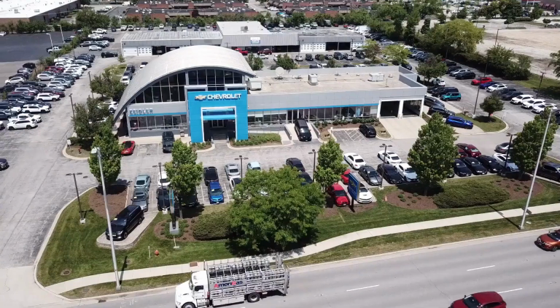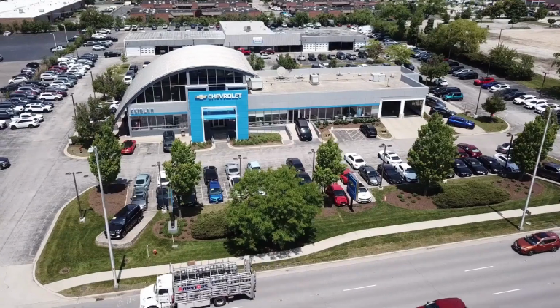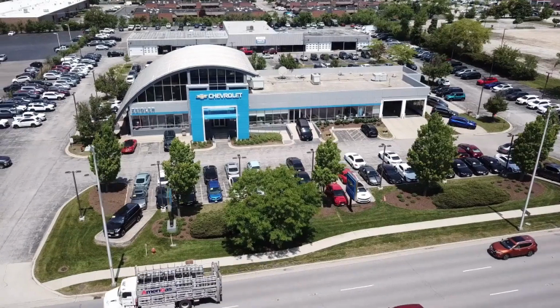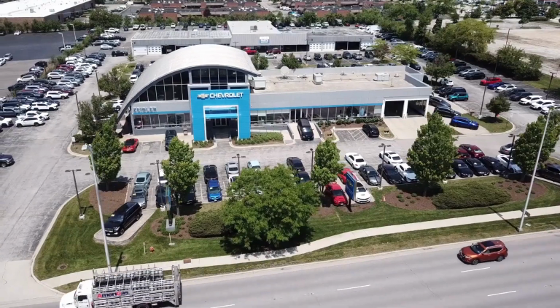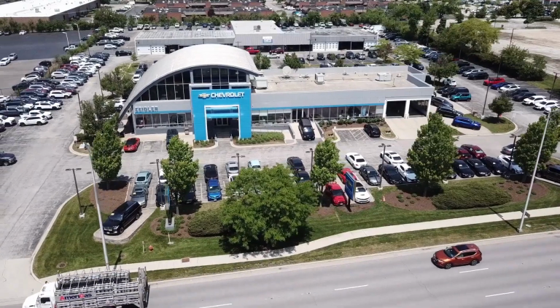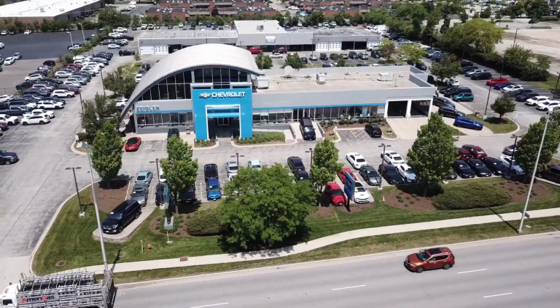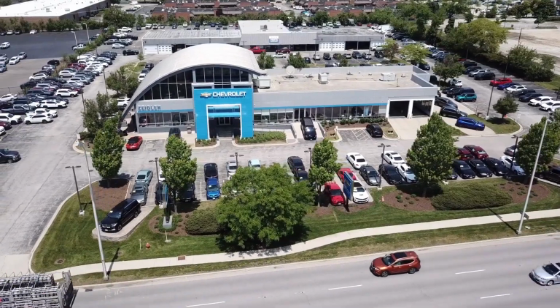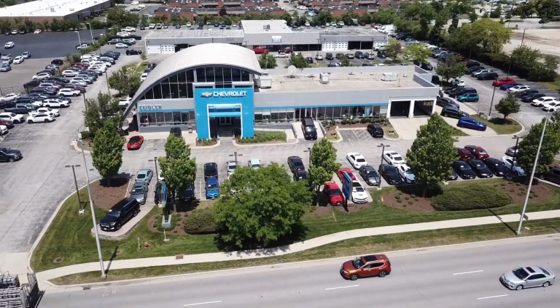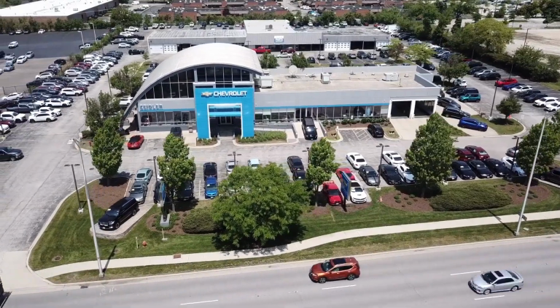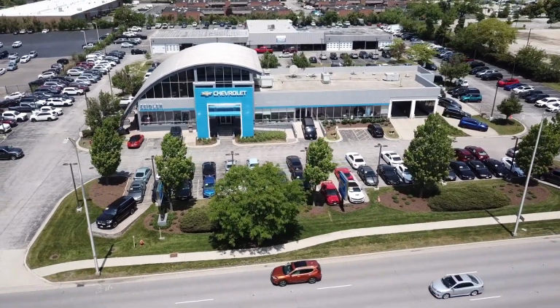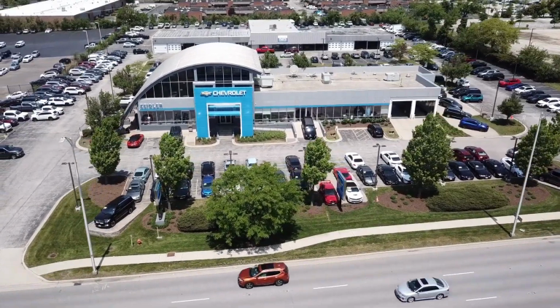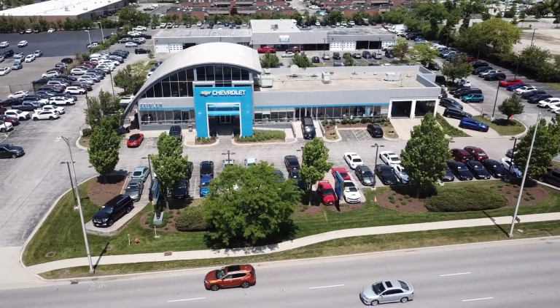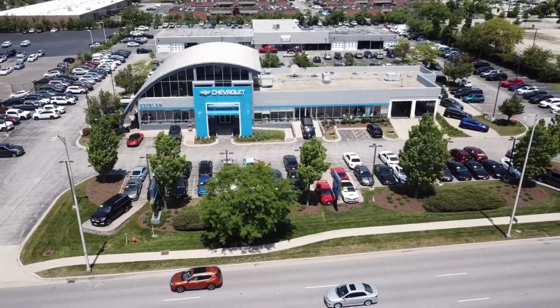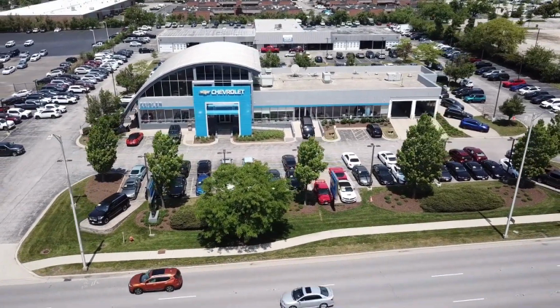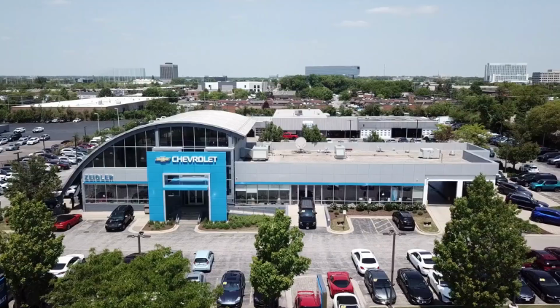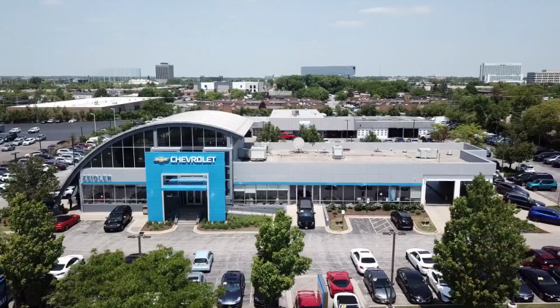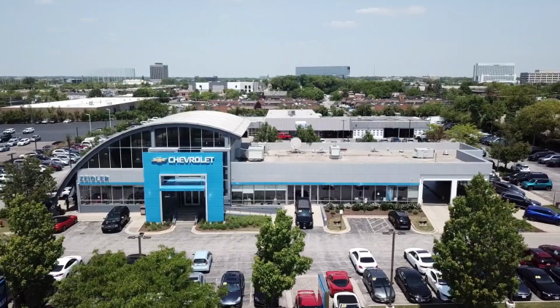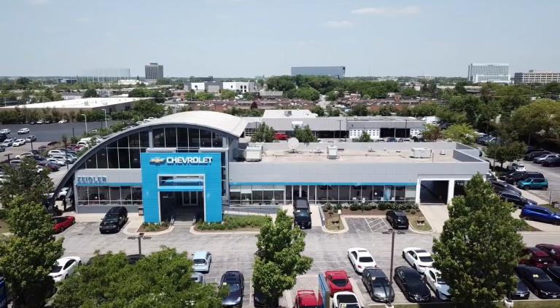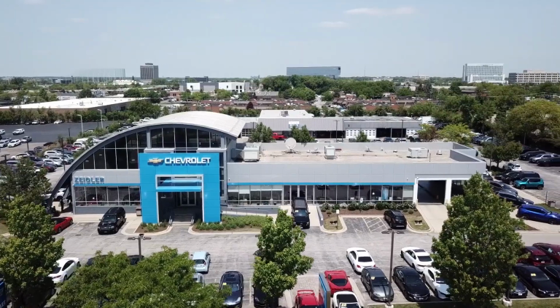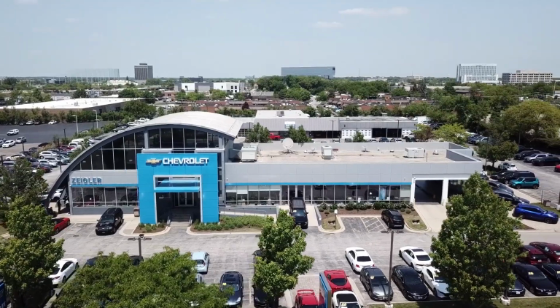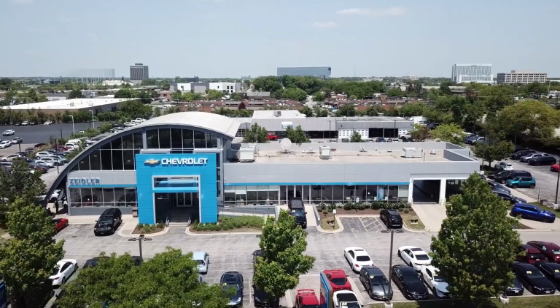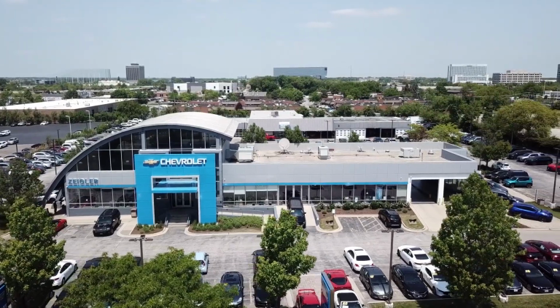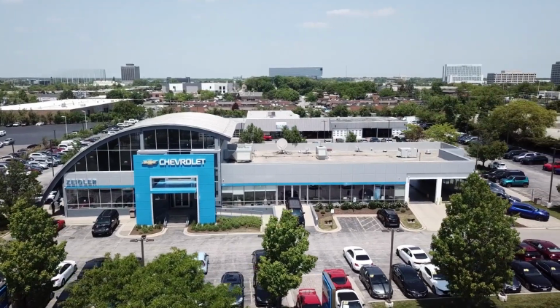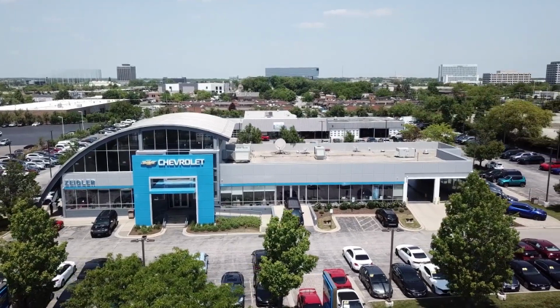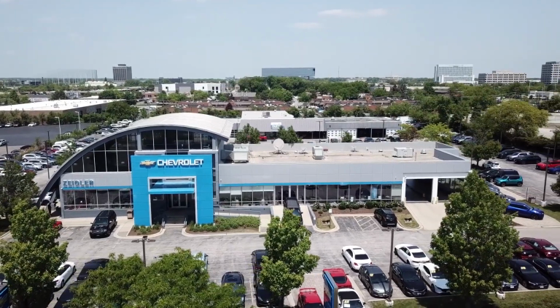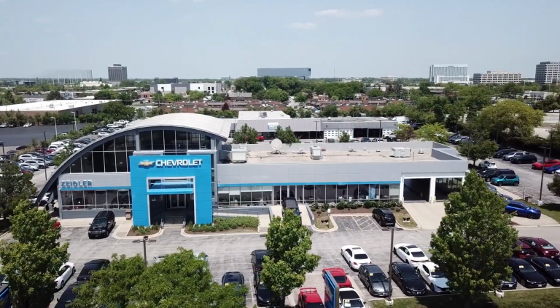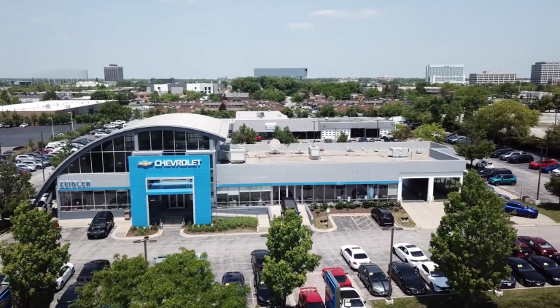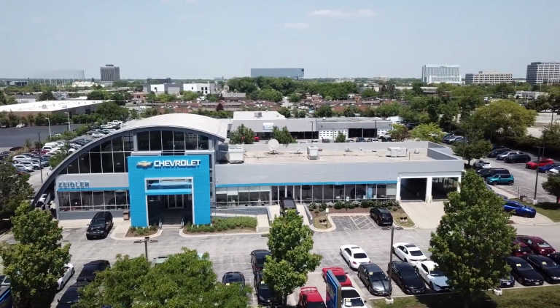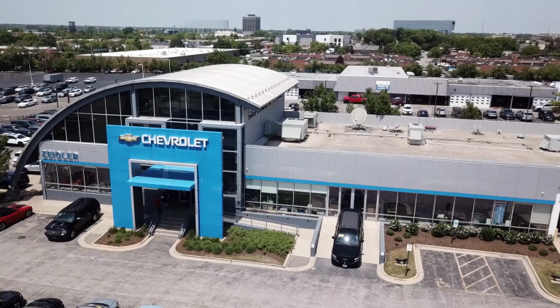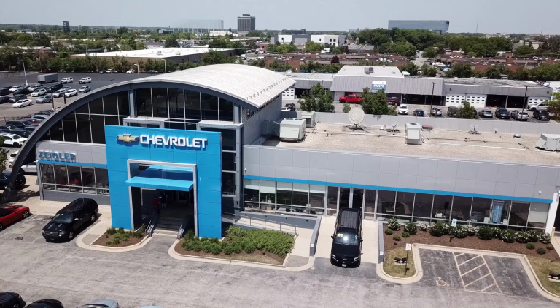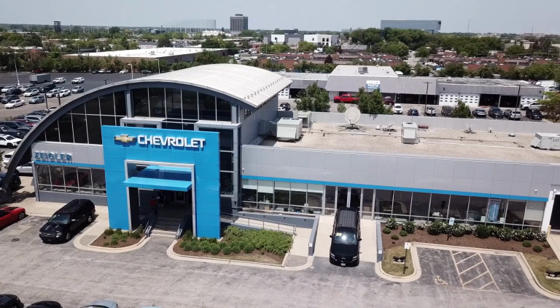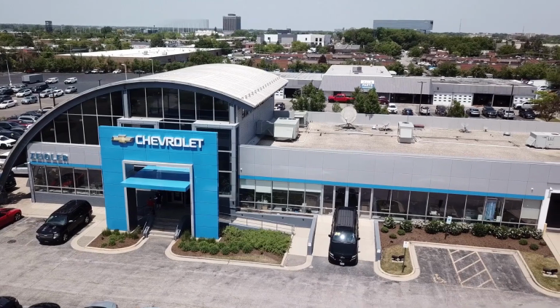Welcome to Ziegler Chevrolet of Schaumburg. Here's a look at one of our great vehicles available for sale.